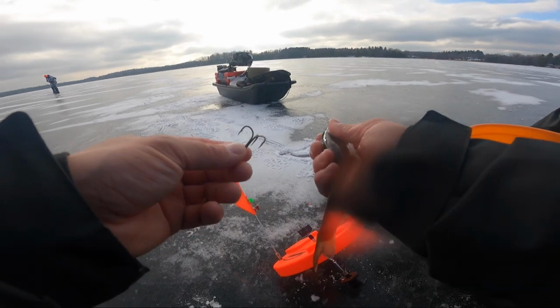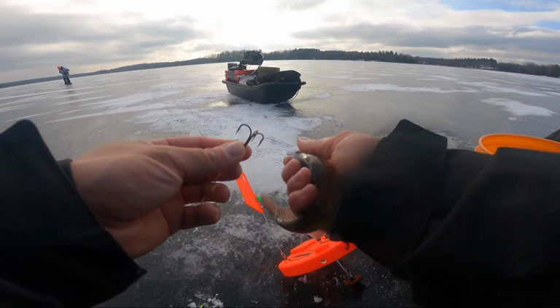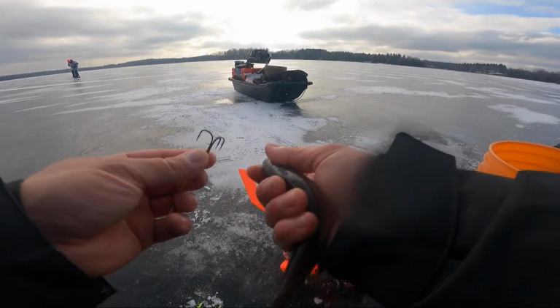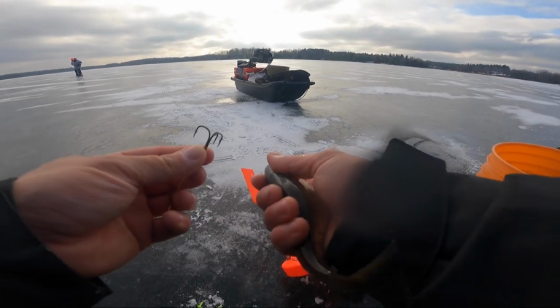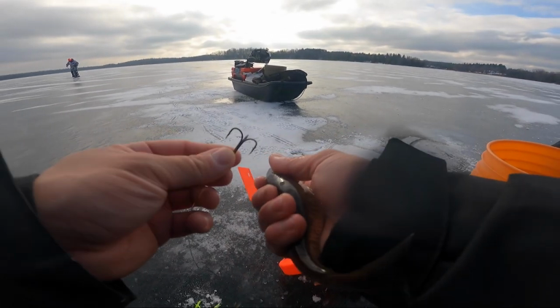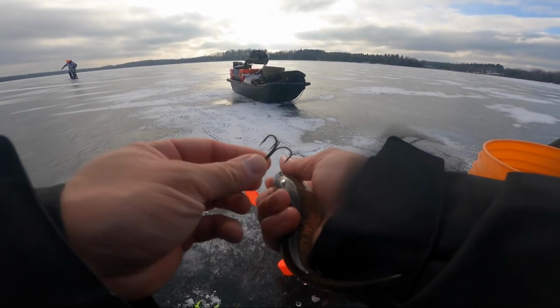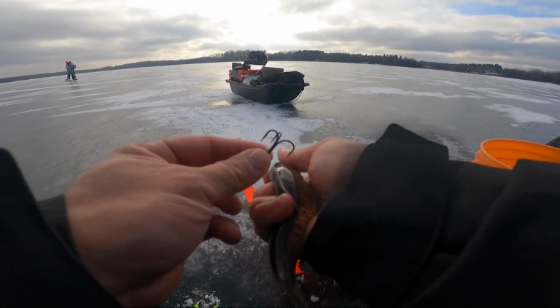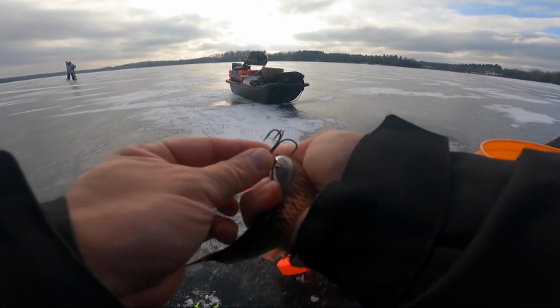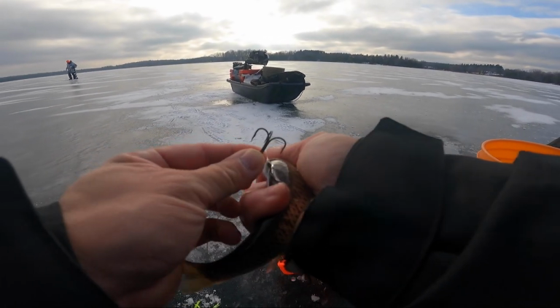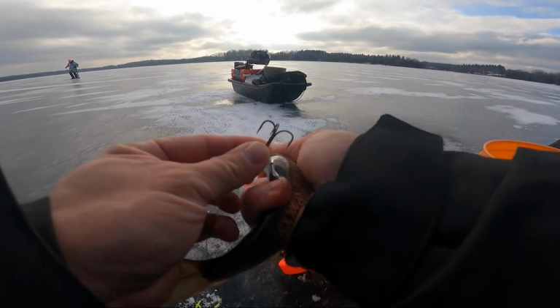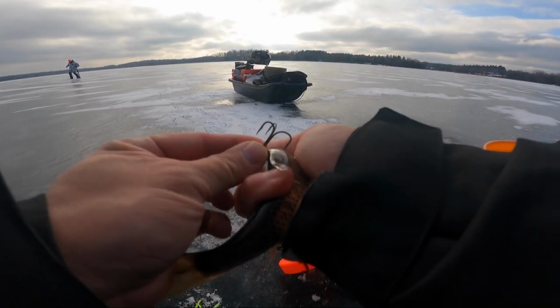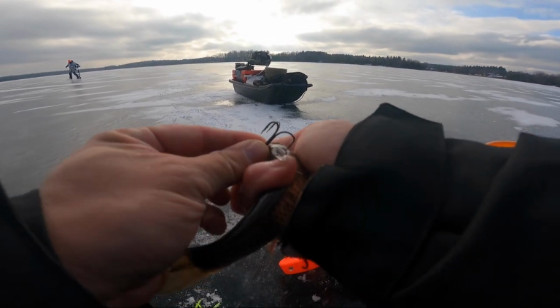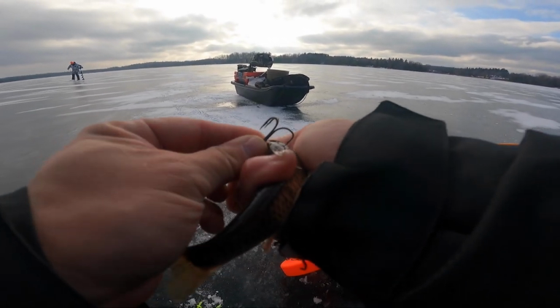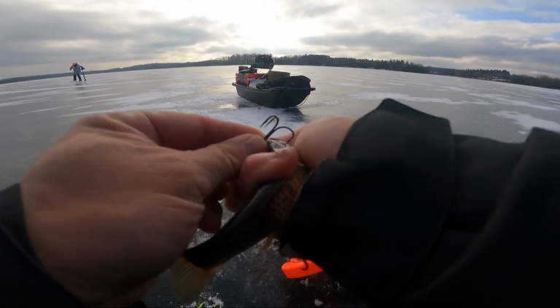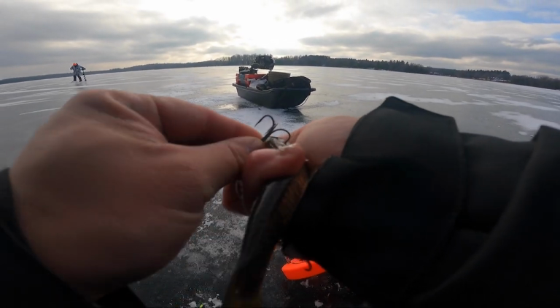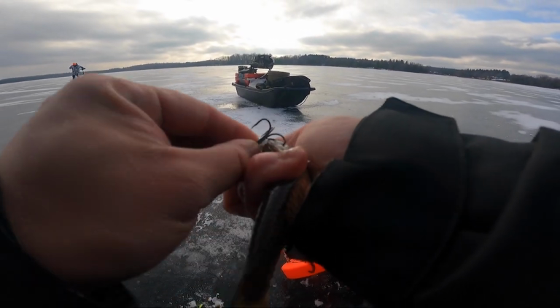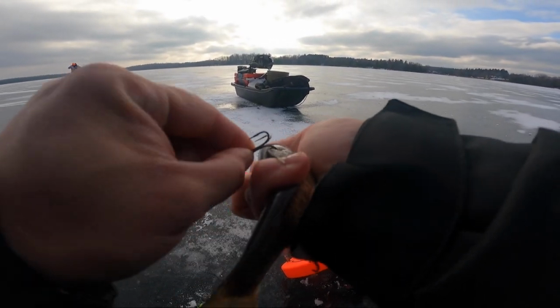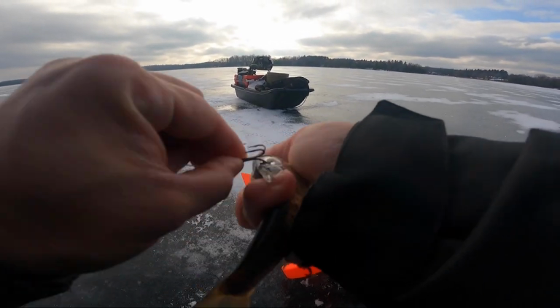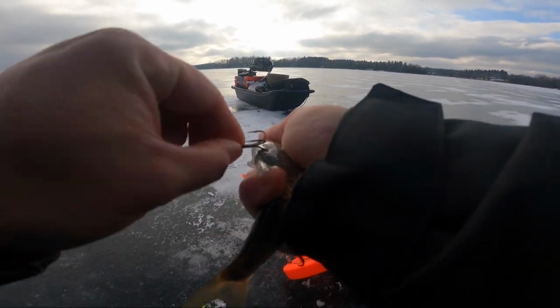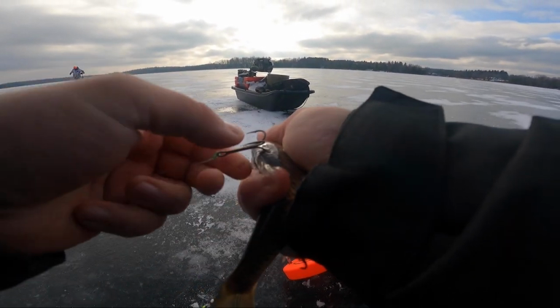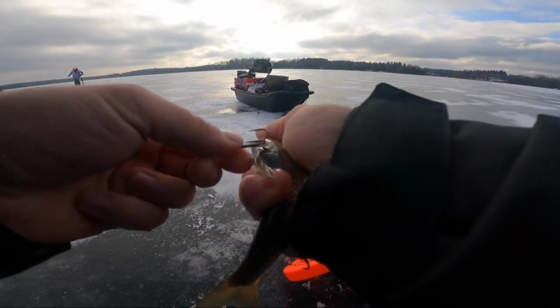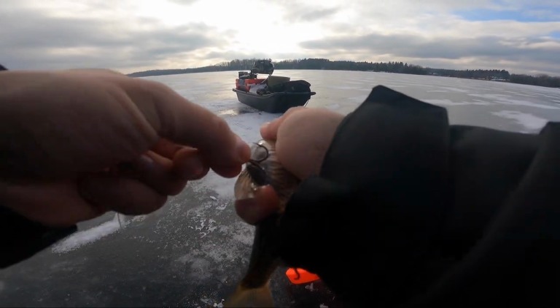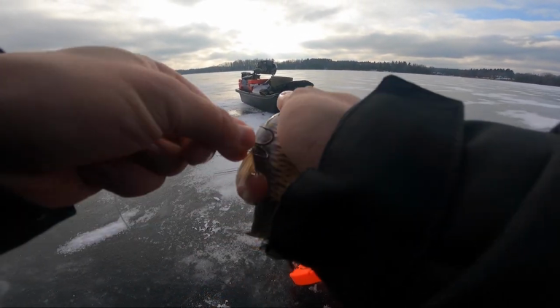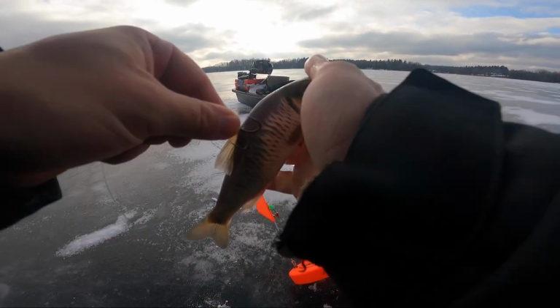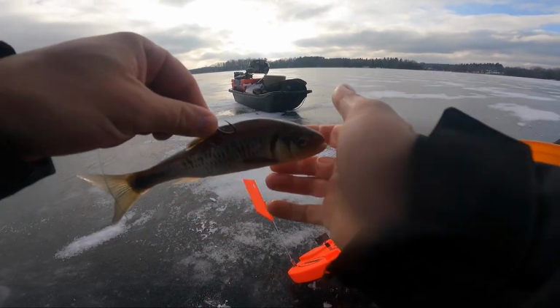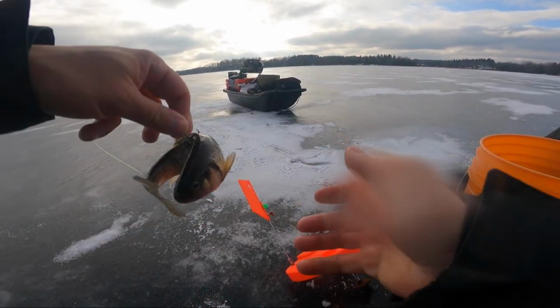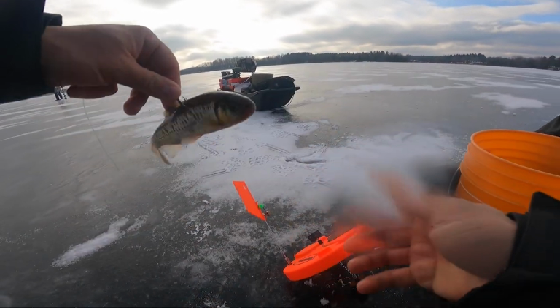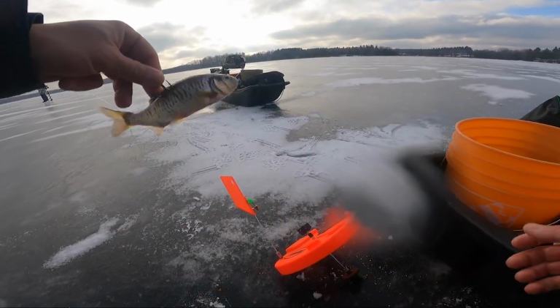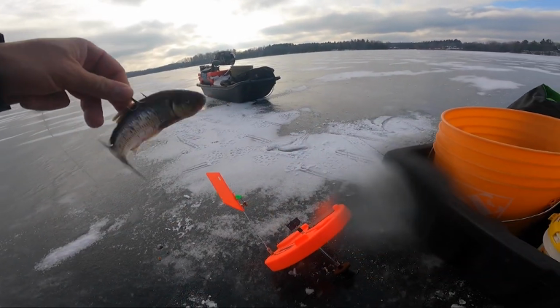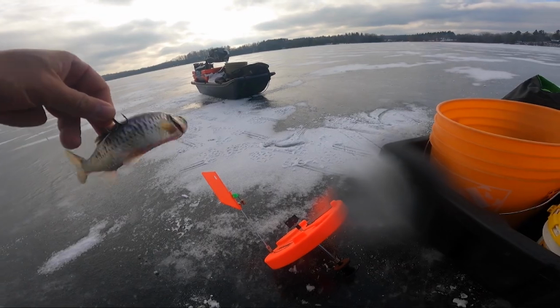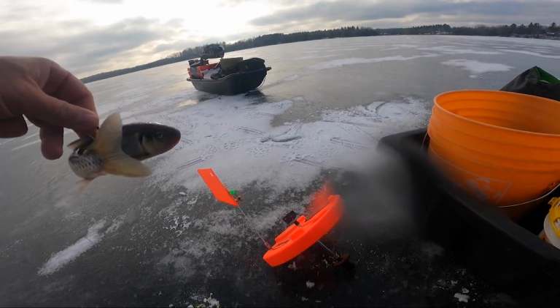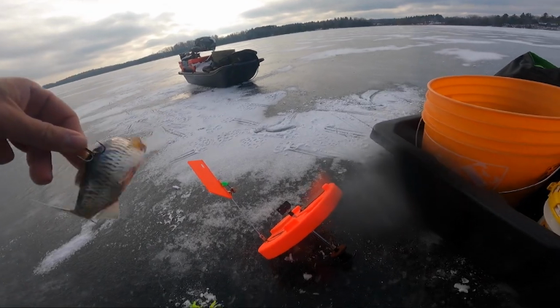If I get a fish on this minnow, dude... That's the big boy.